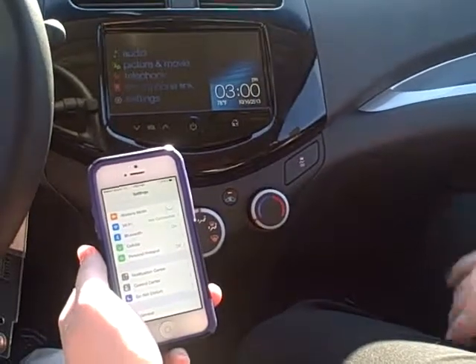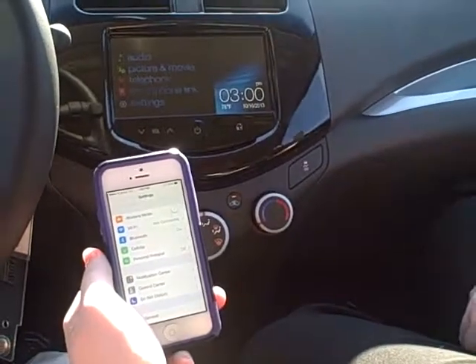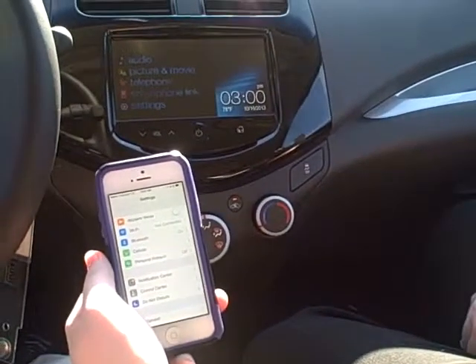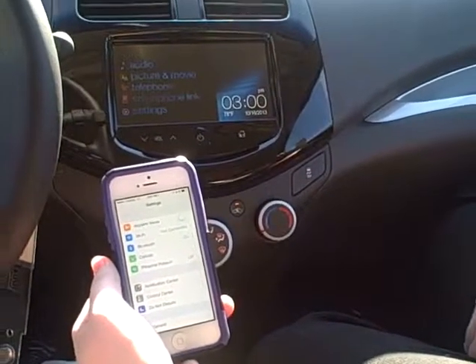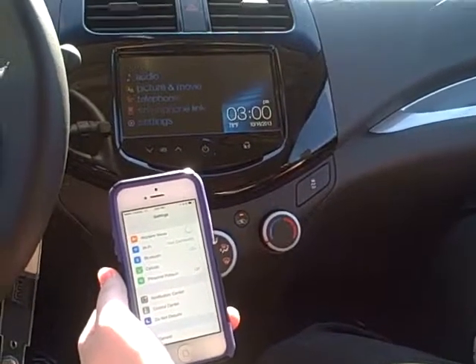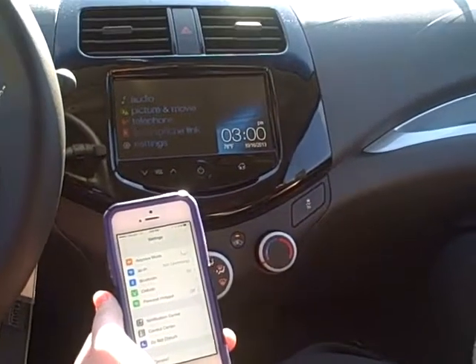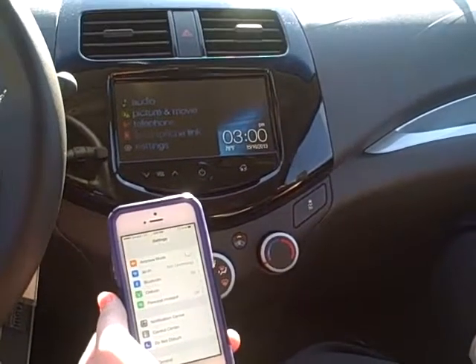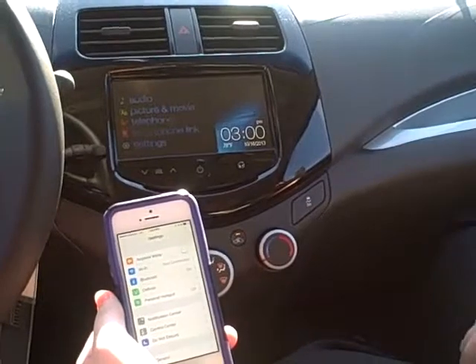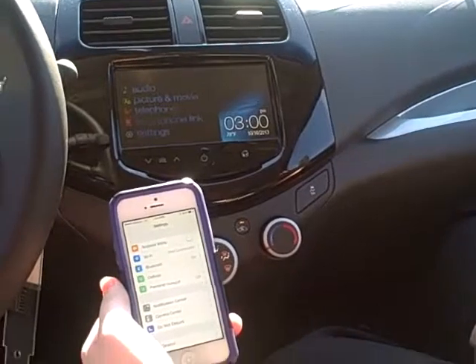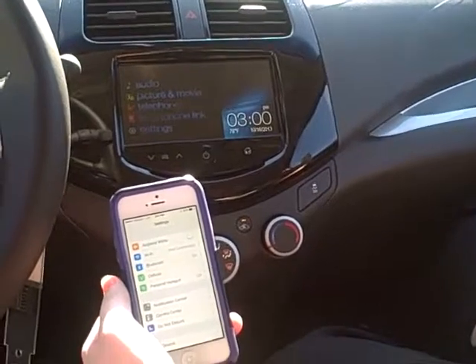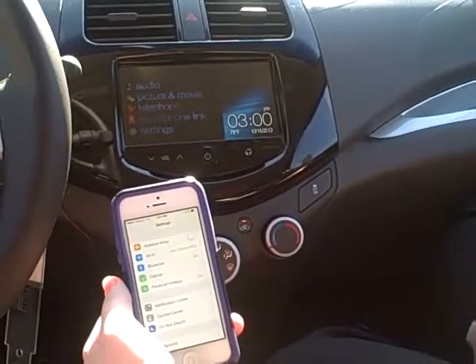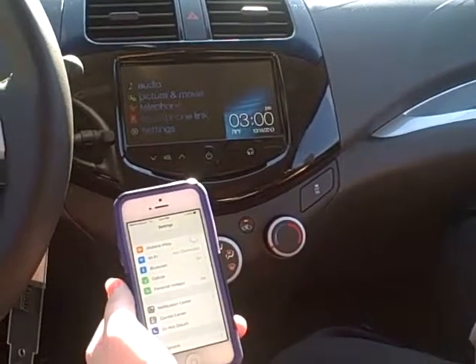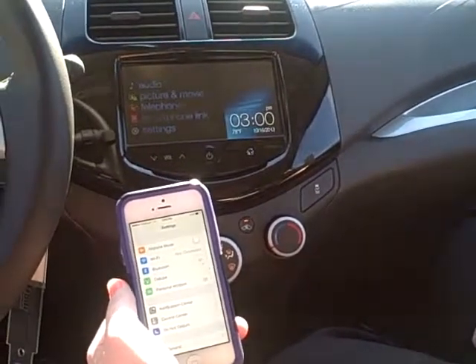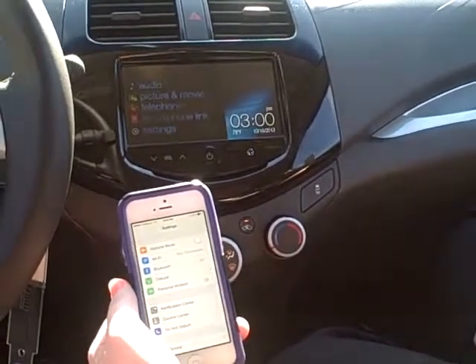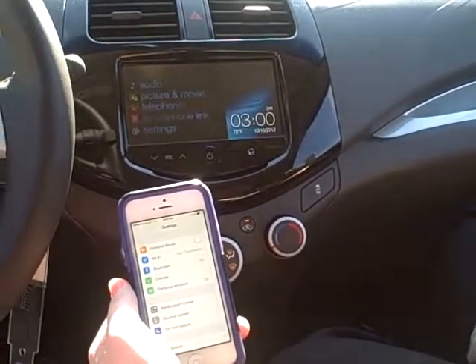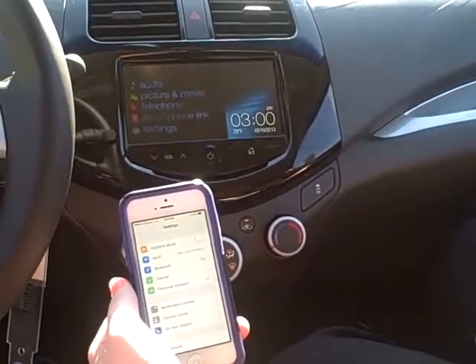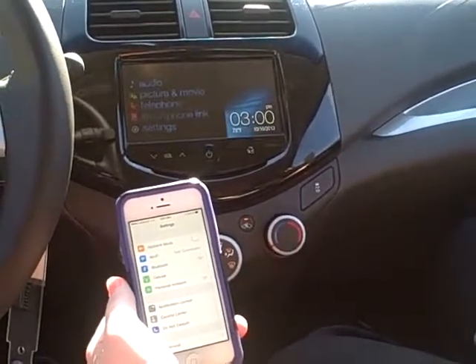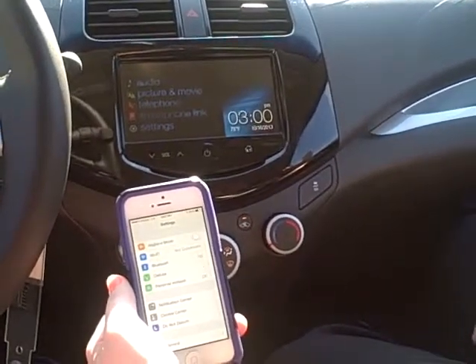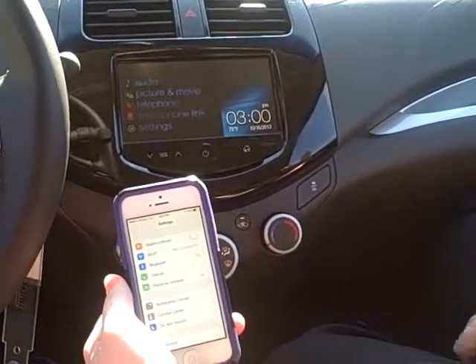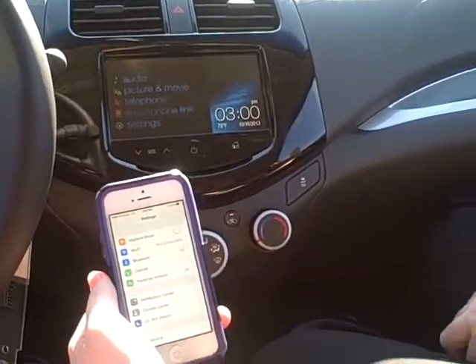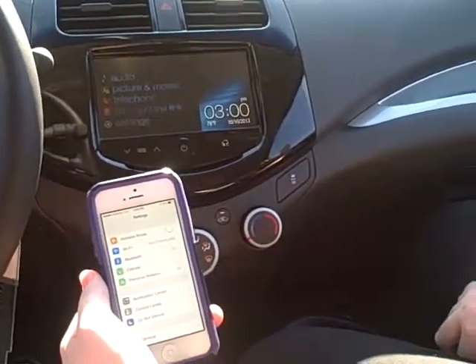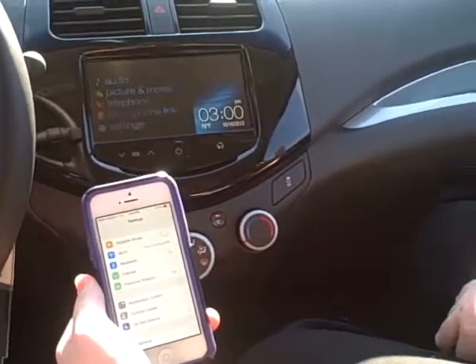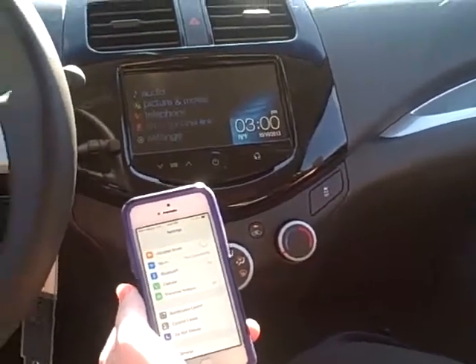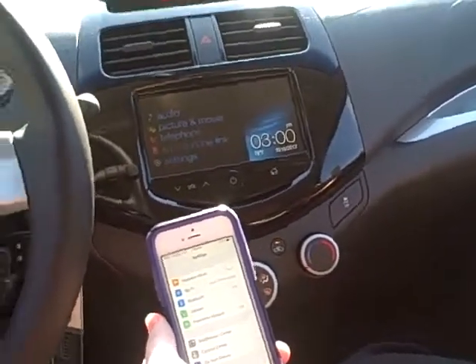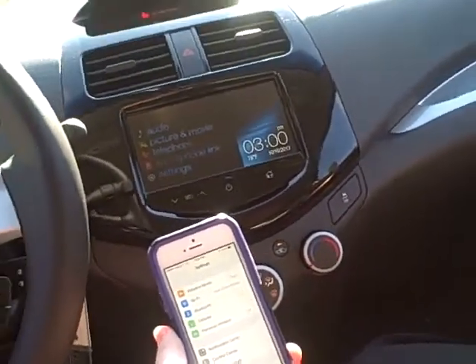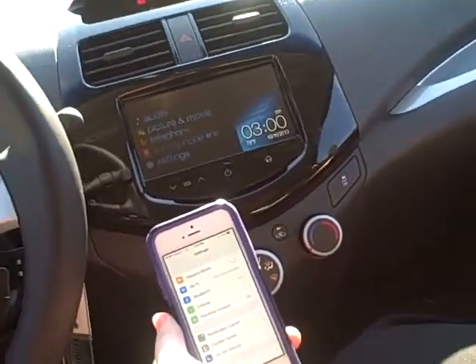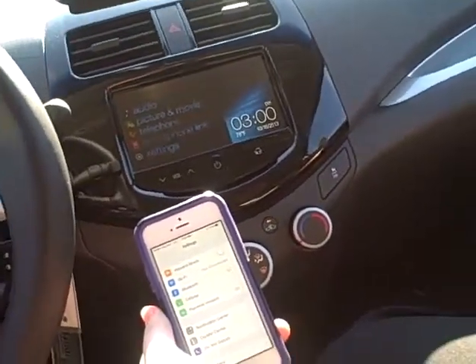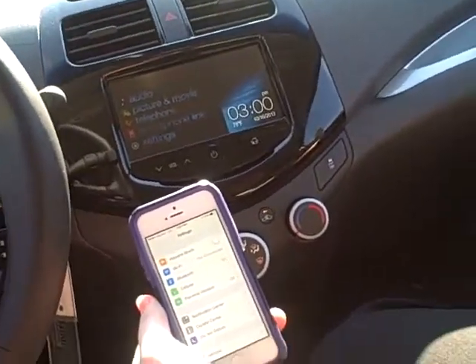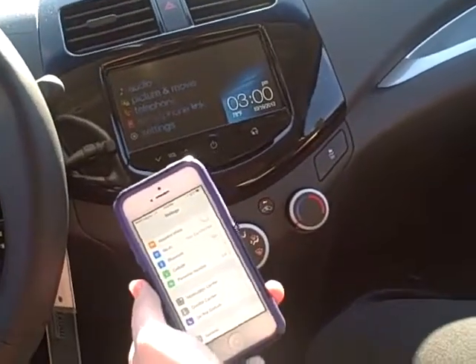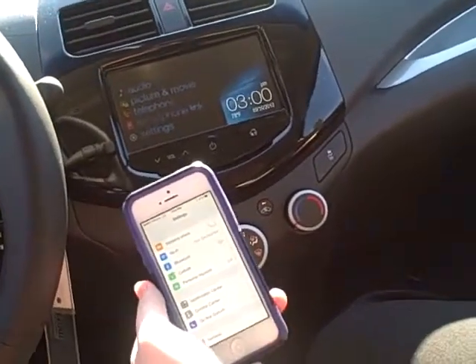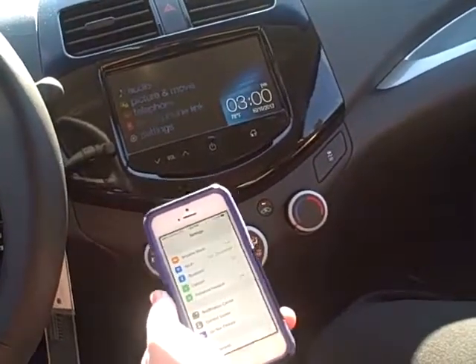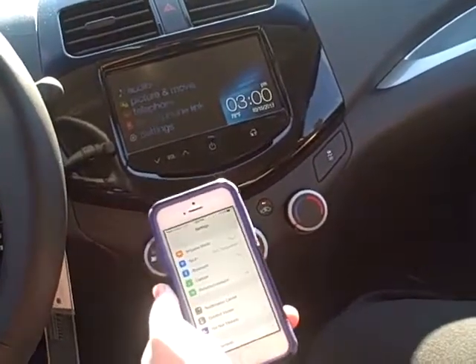Hi, this is Emily from Hare Chevrolet, and today I'm going to be showing you how to pair your iPhone with your 2014 Chevrolet Spark.